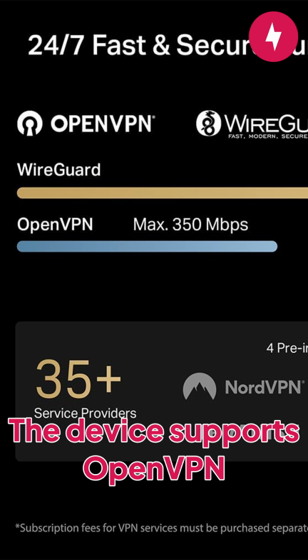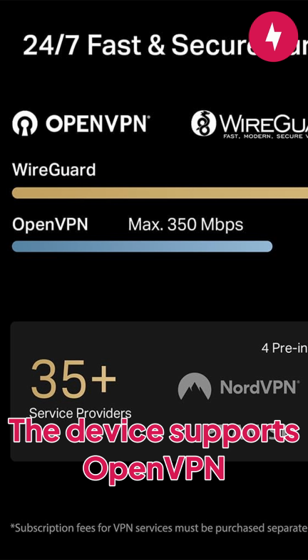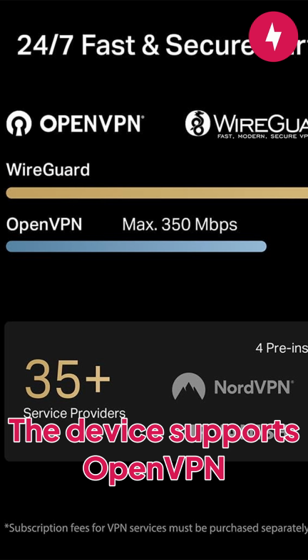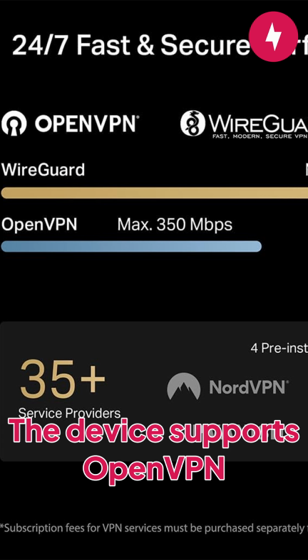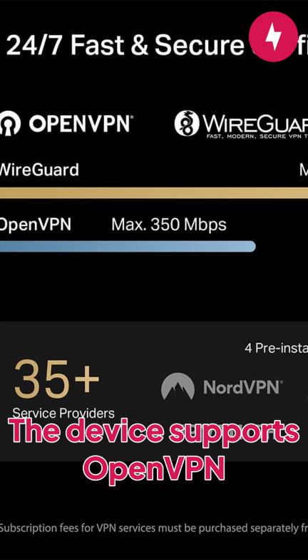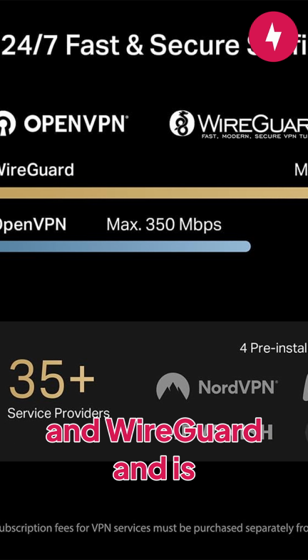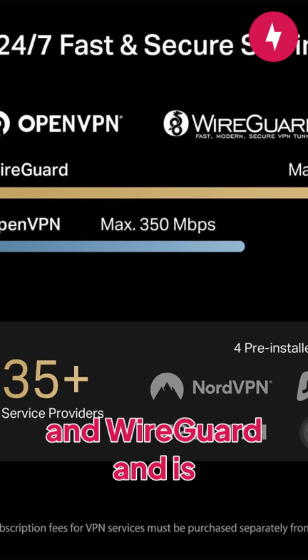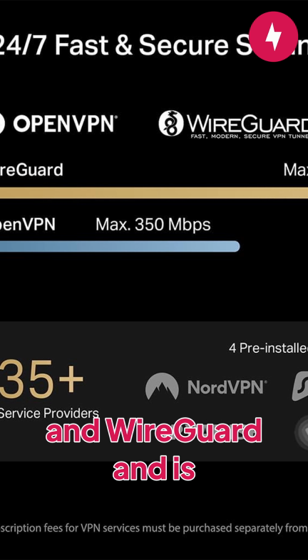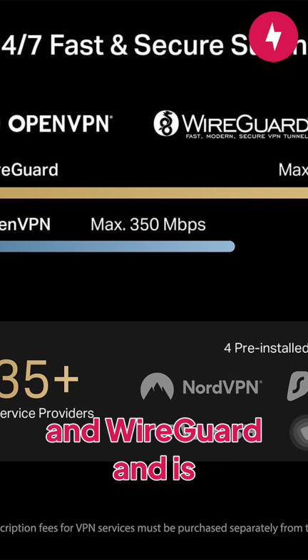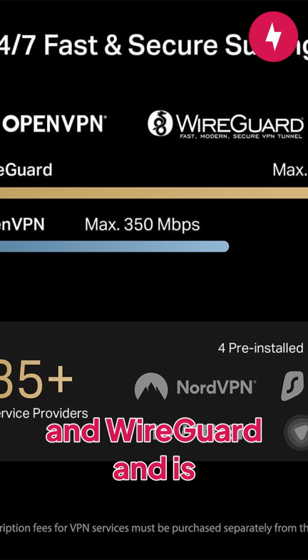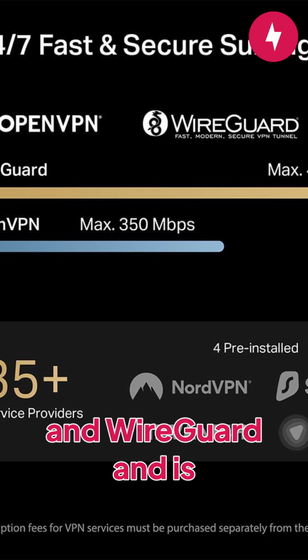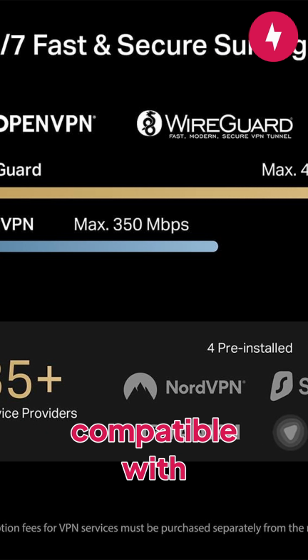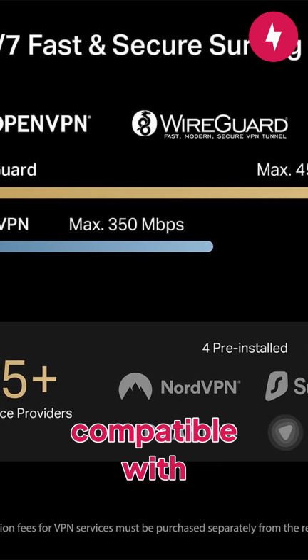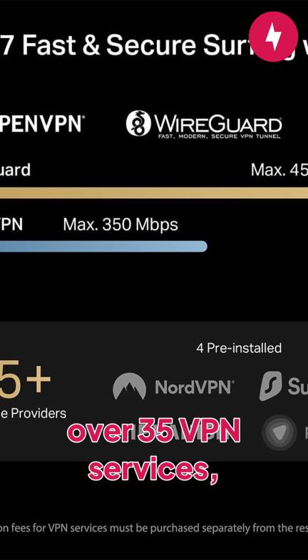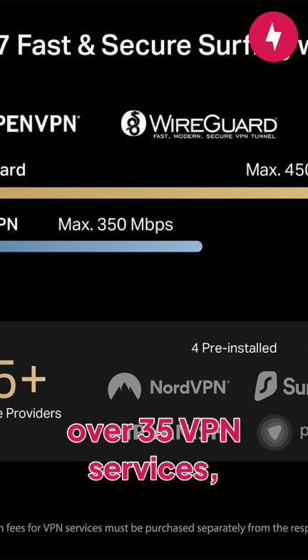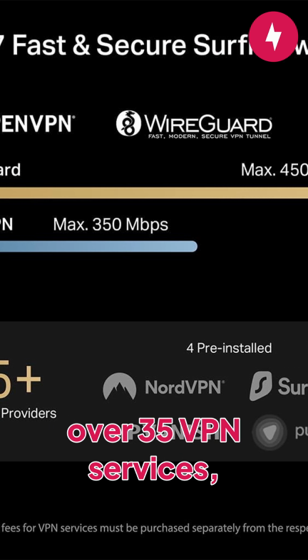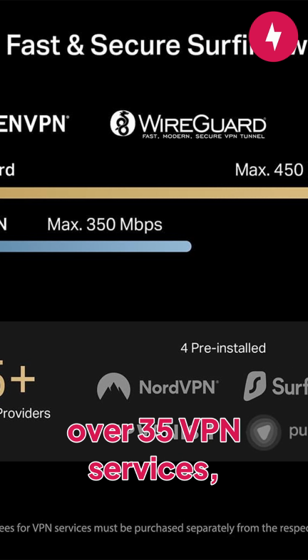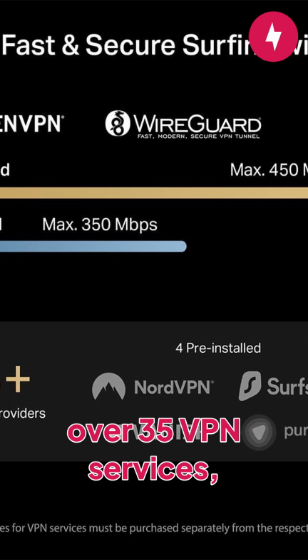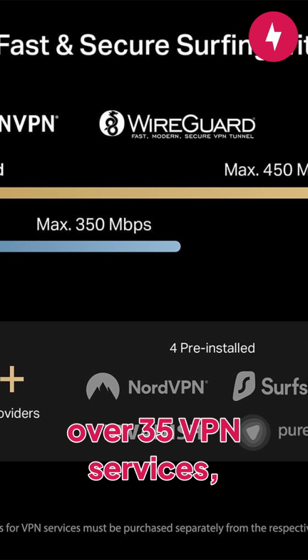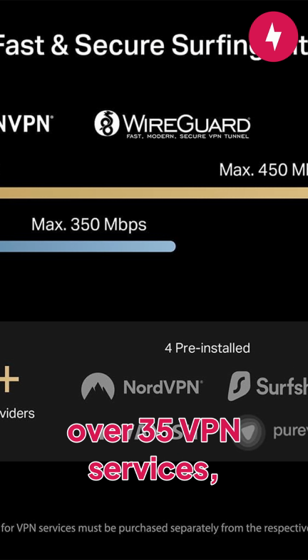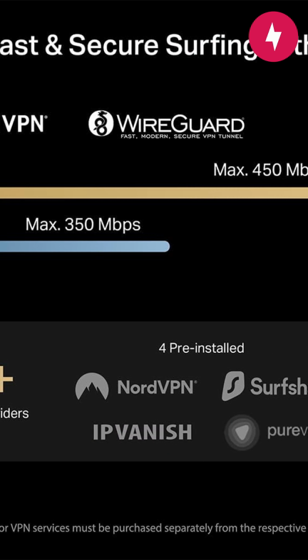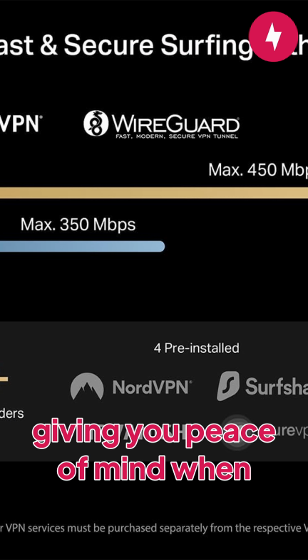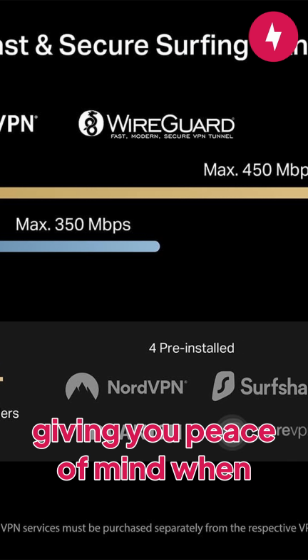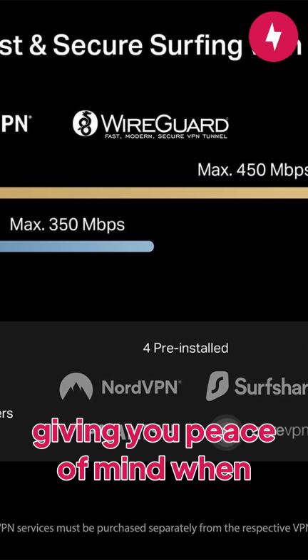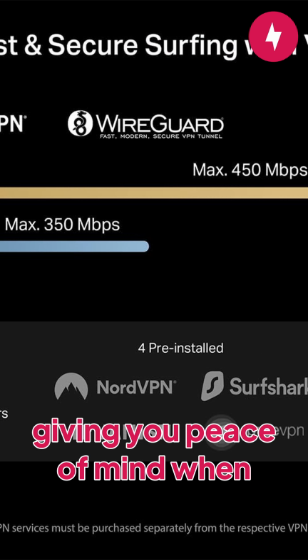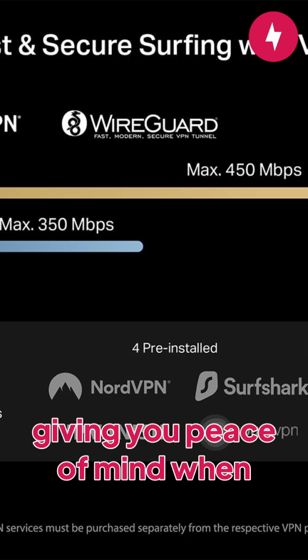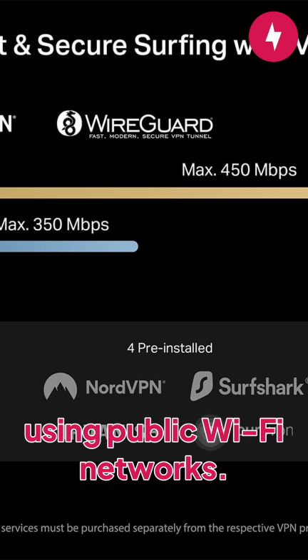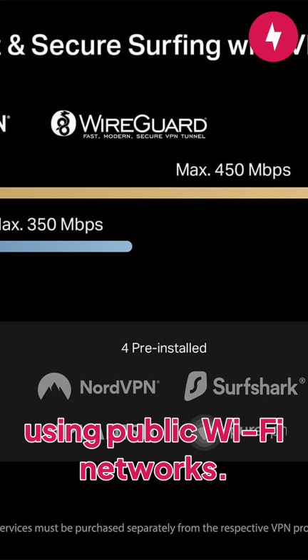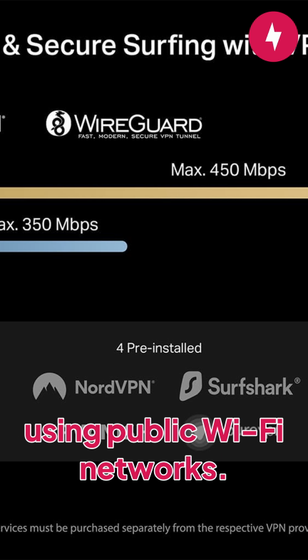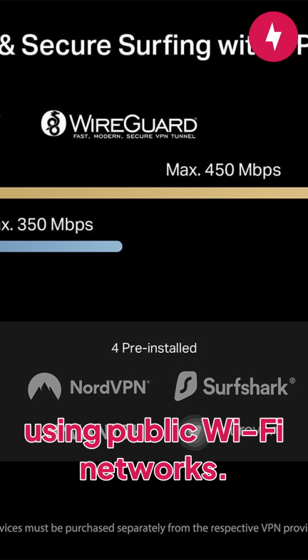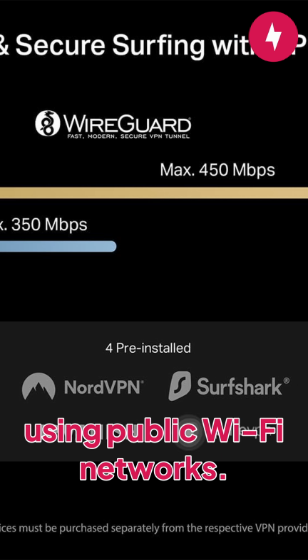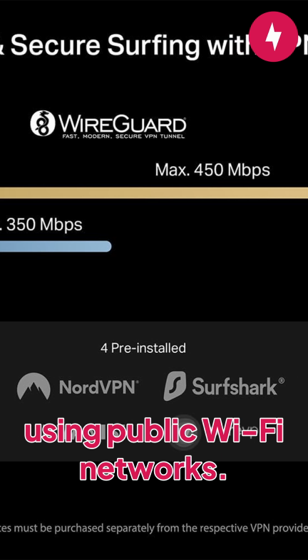The device supports OpenVPN and WireGuard, and is compatible with over 35 VPN services, giving you peace of mind when using public Wi-Fi networks.